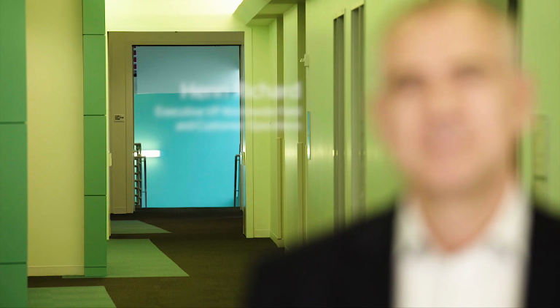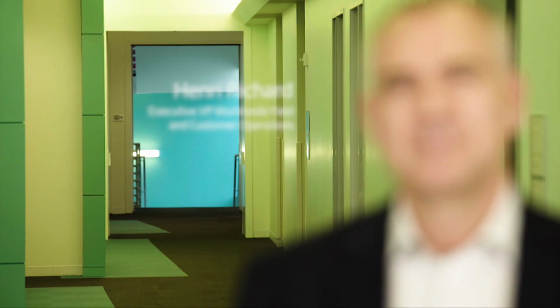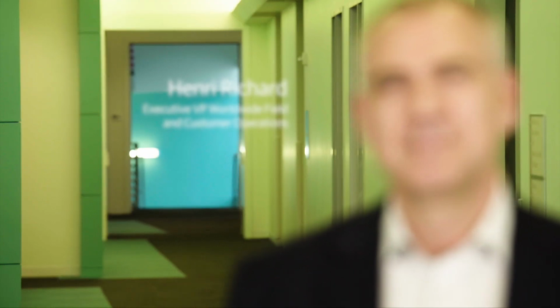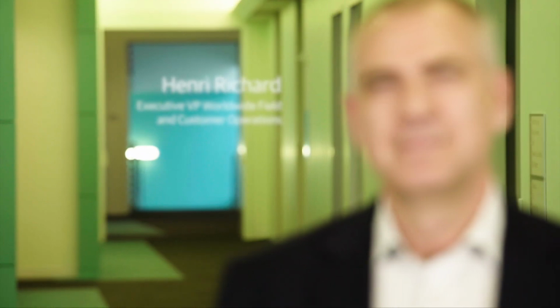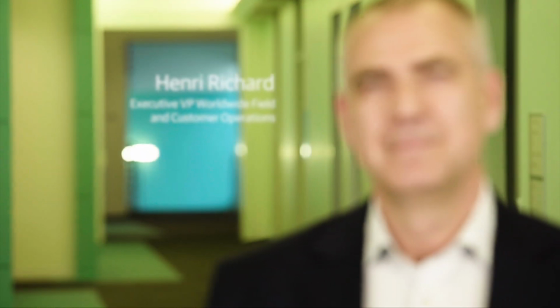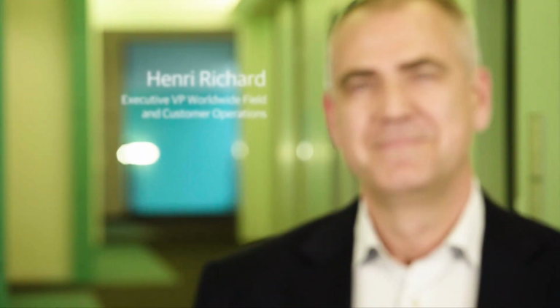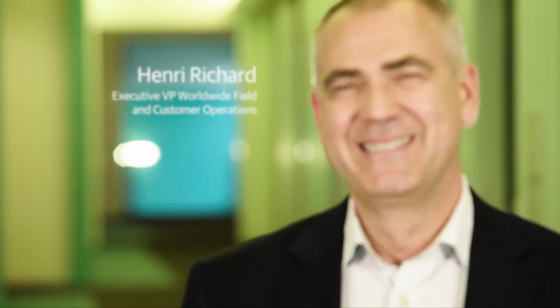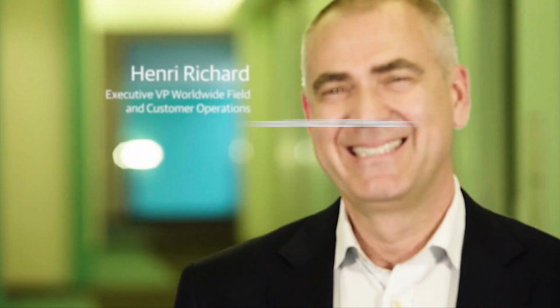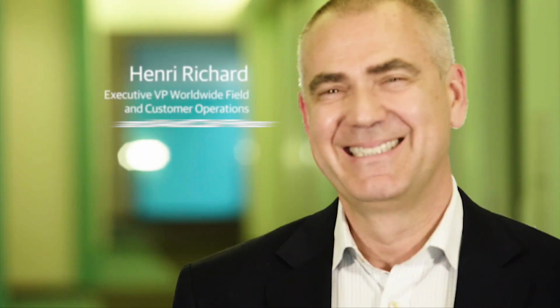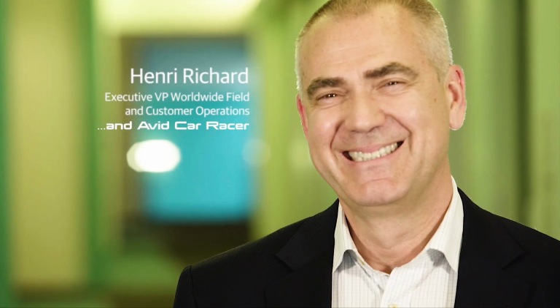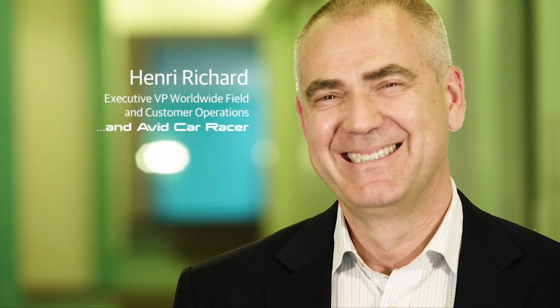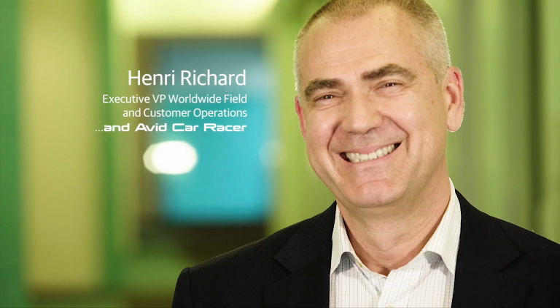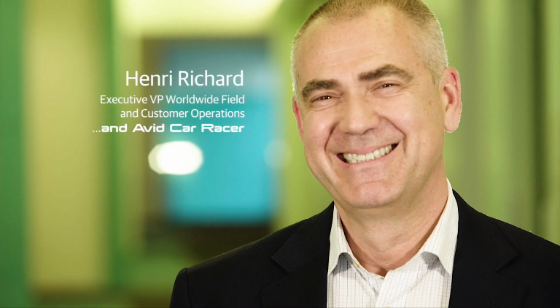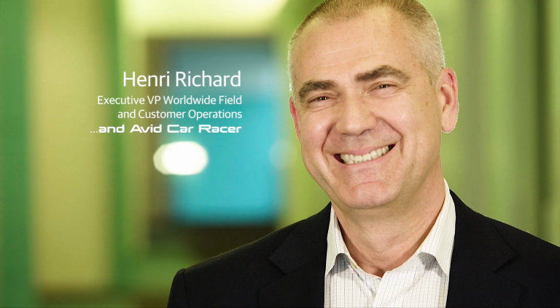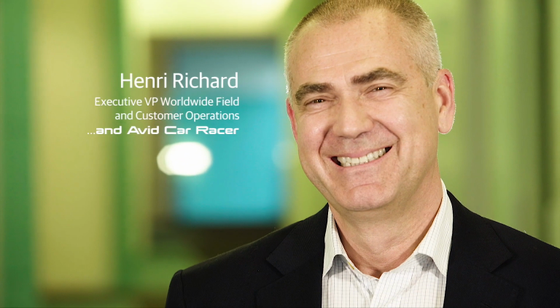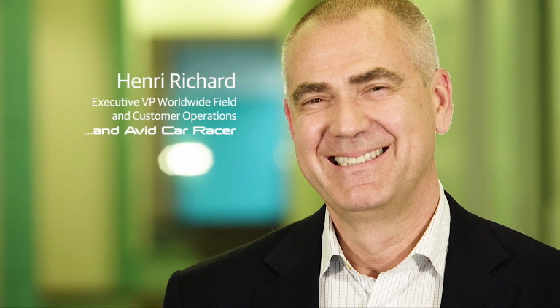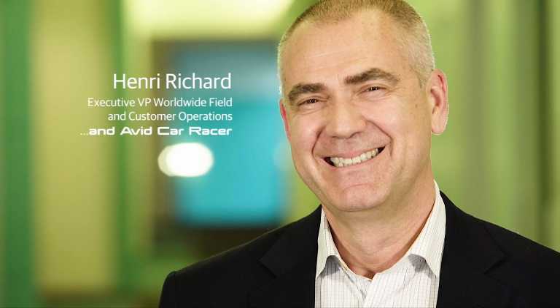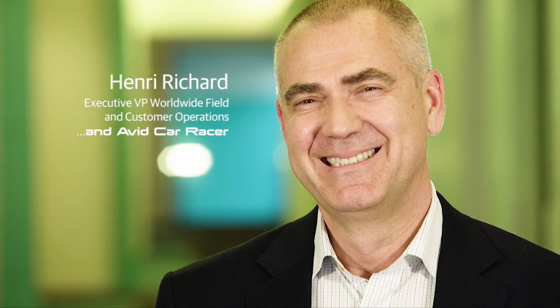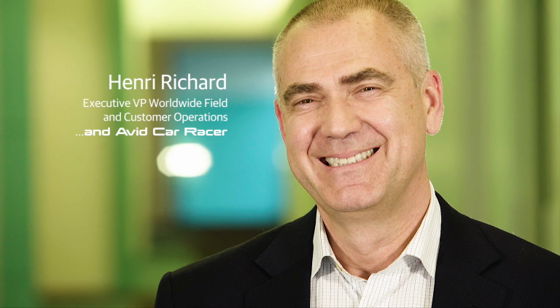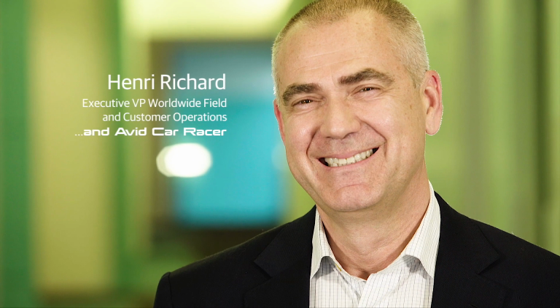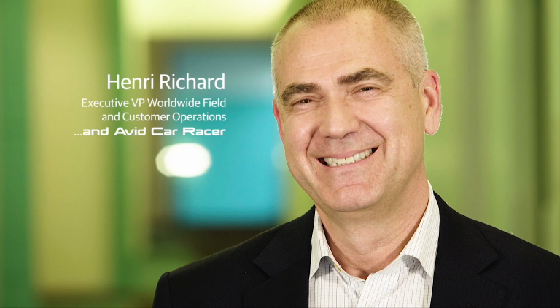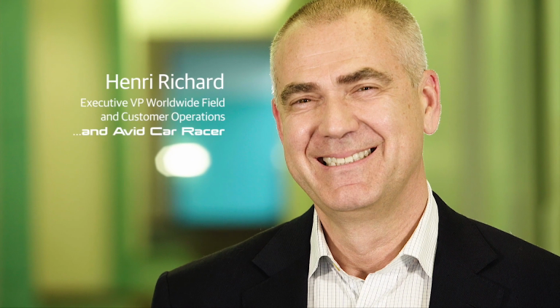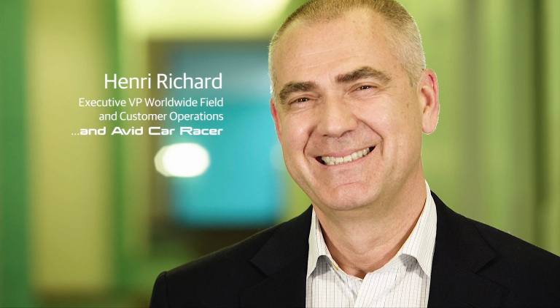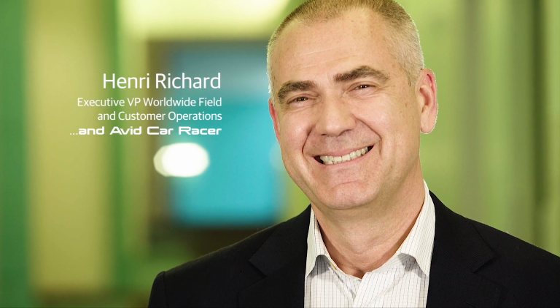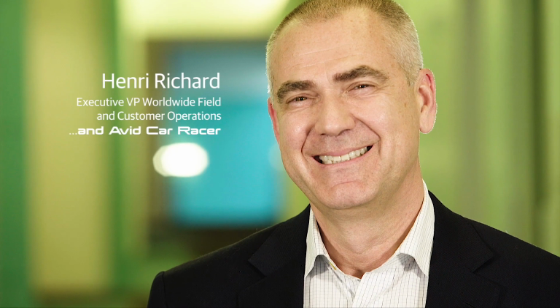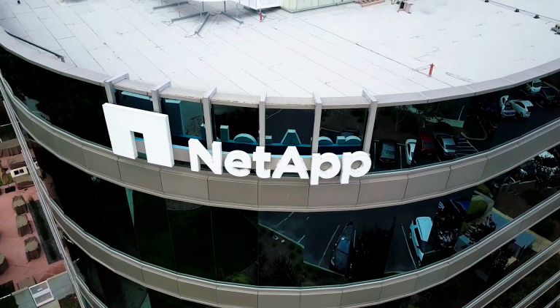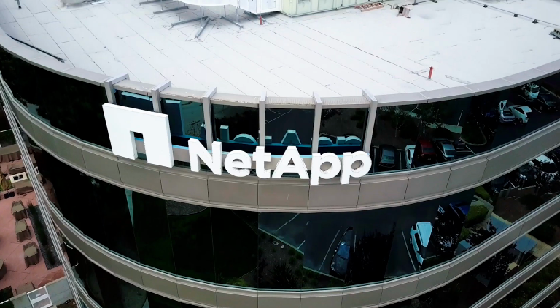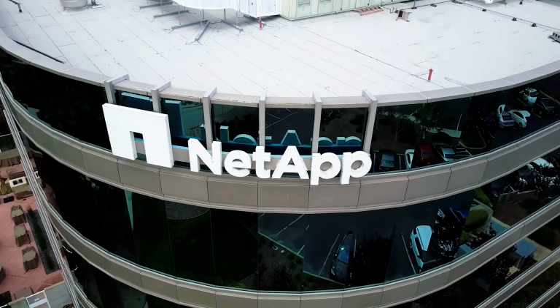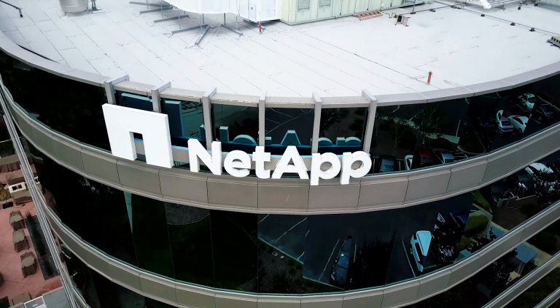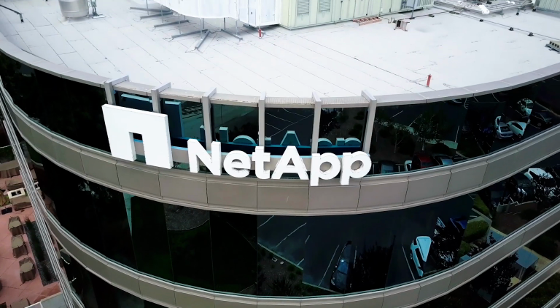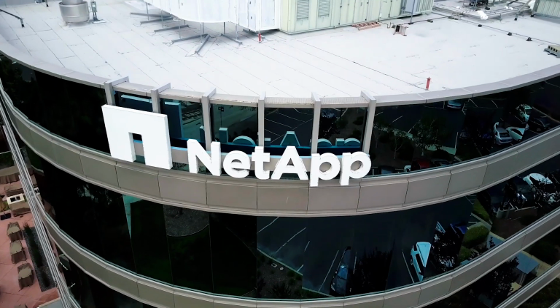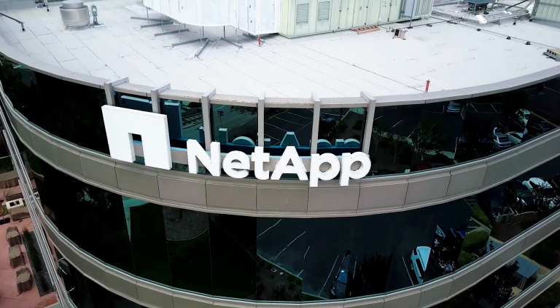Hi, I'm Henri Richard, Executive Vice President of Worldwide Field and Customer Operations at MEDAC.